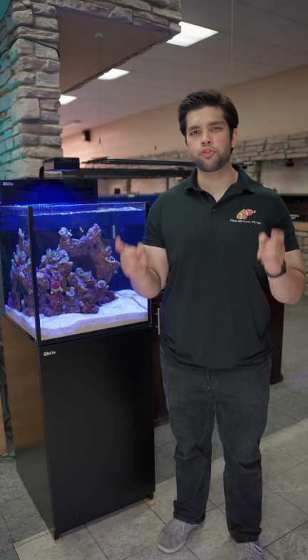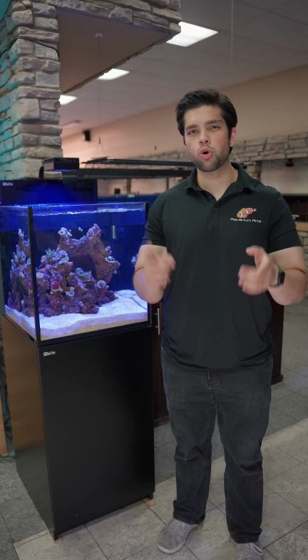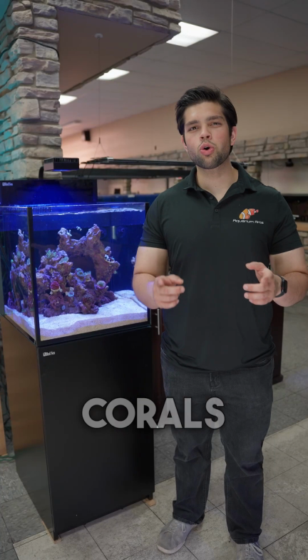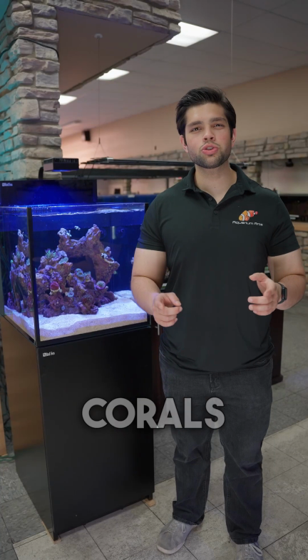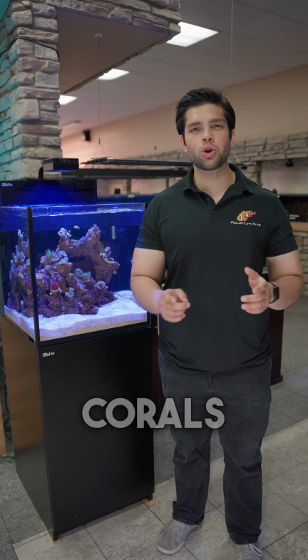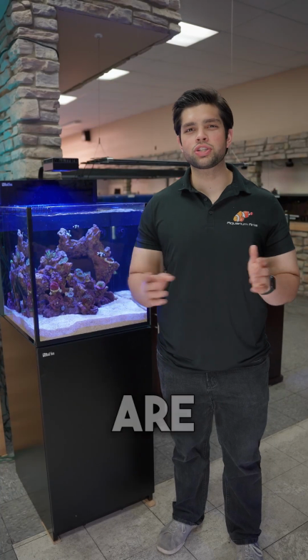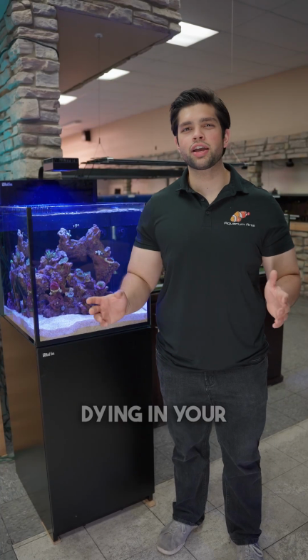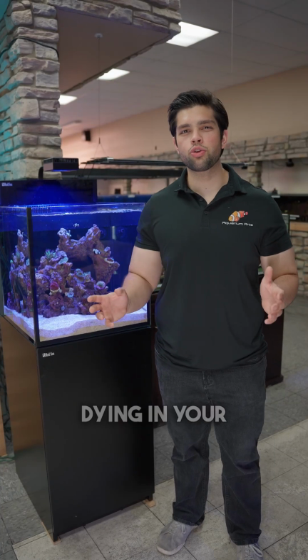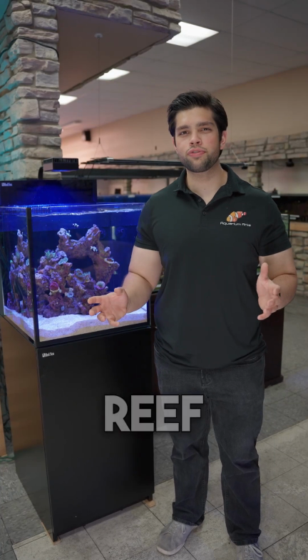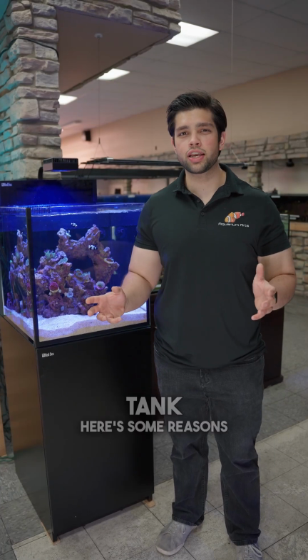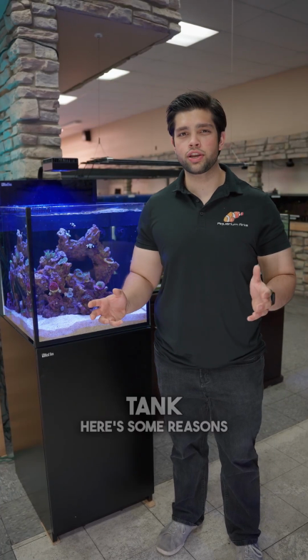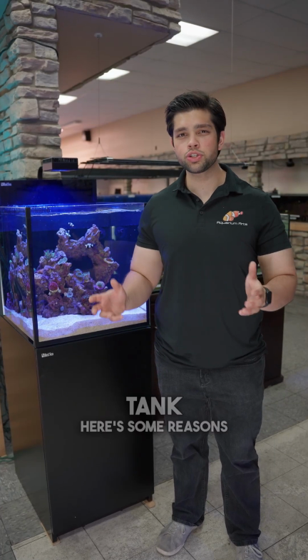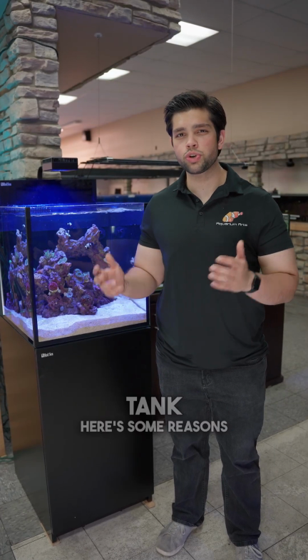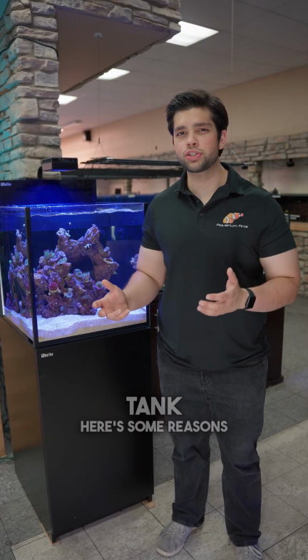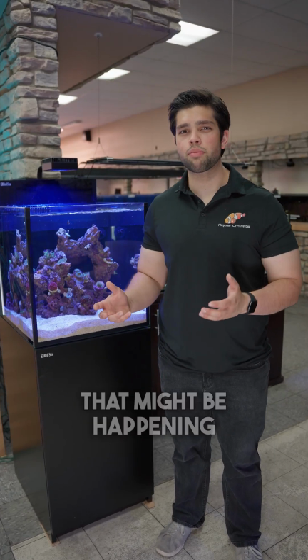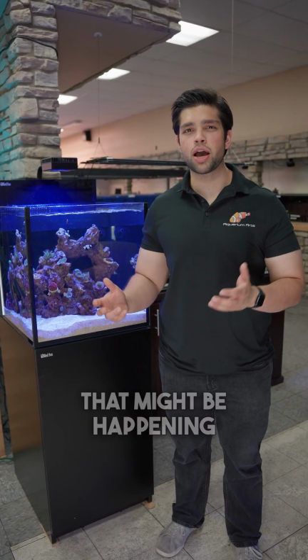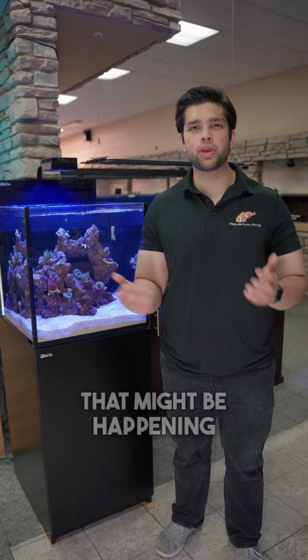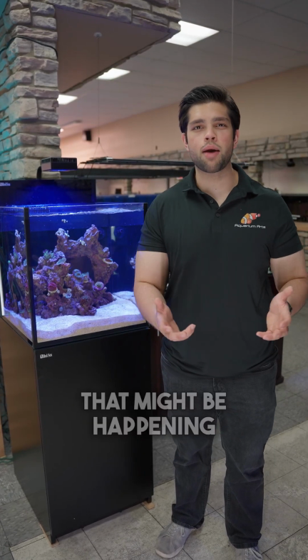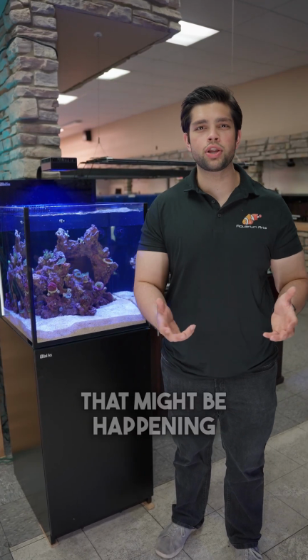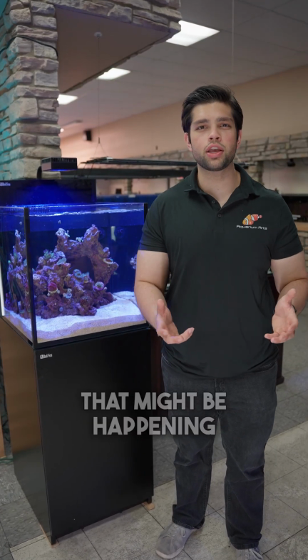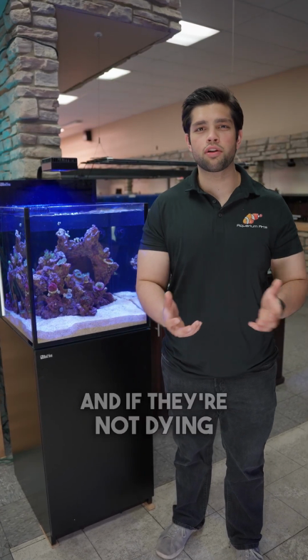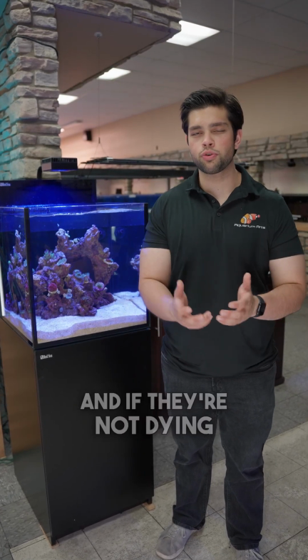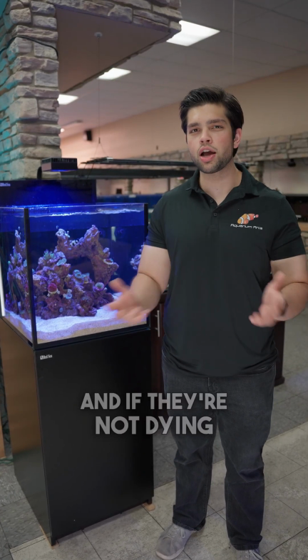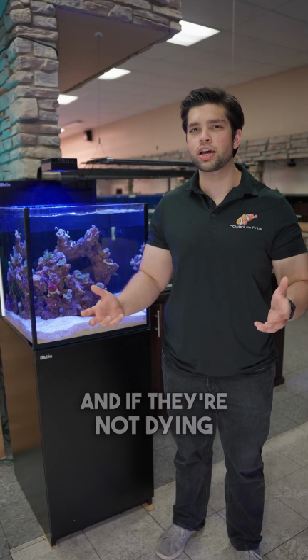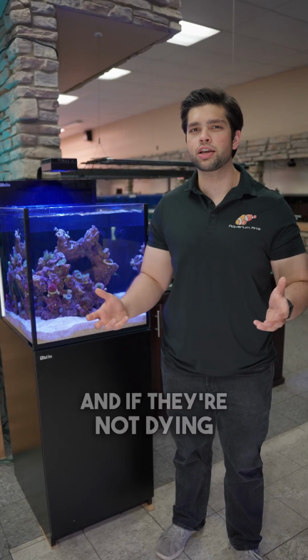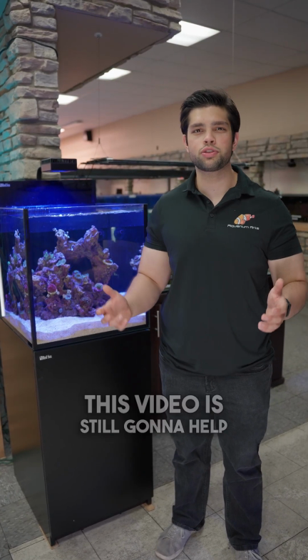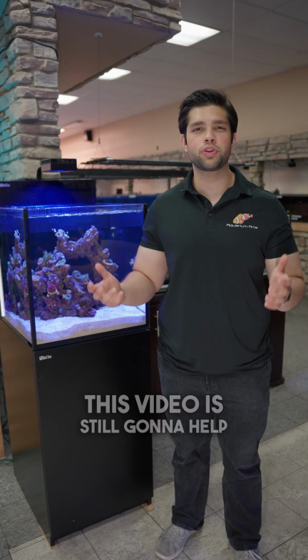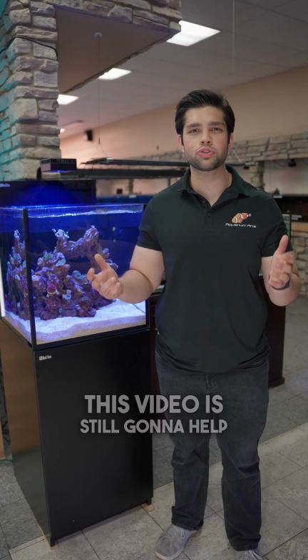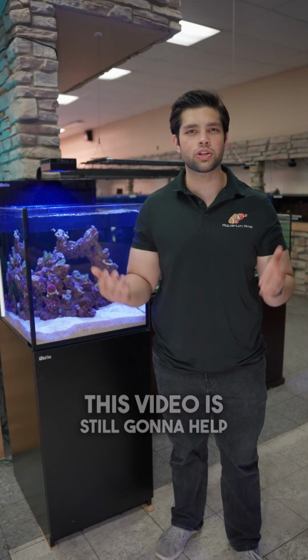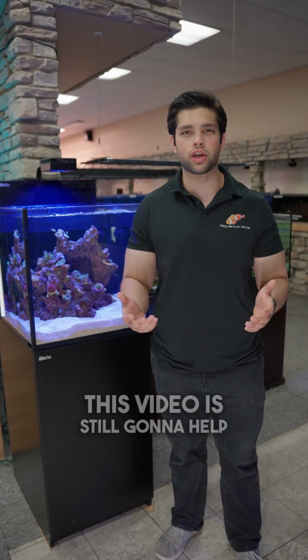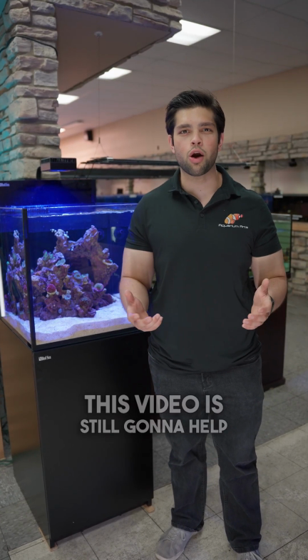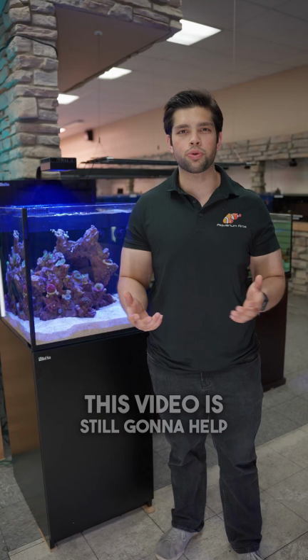If your corals are dying in your reef tank, here are some reasons that might be happening. And if they're not dying, this video is still going to help you.